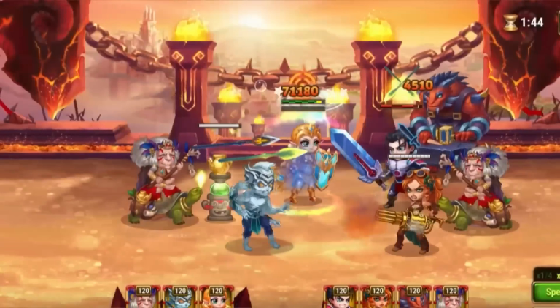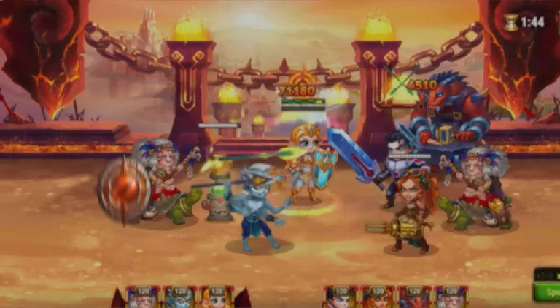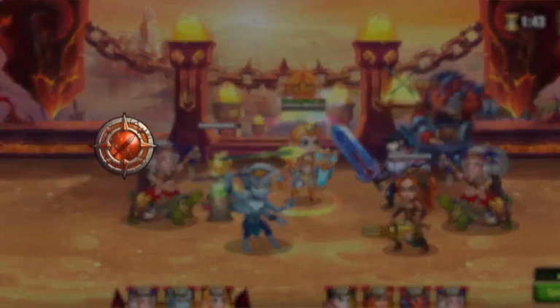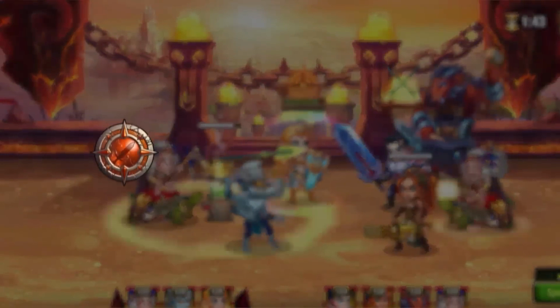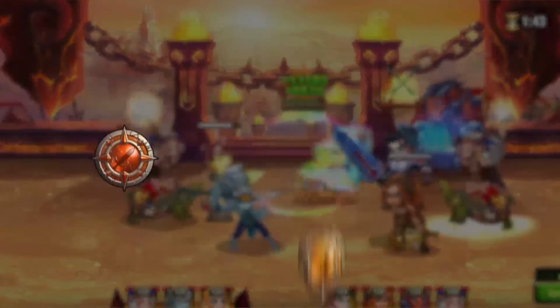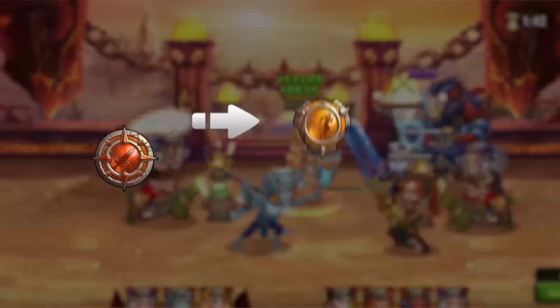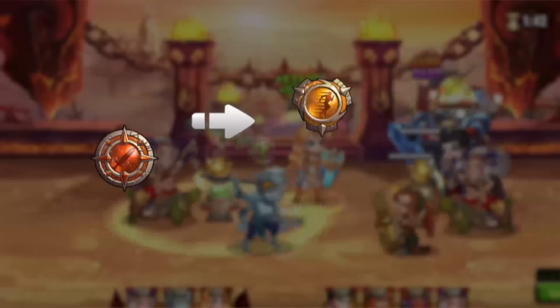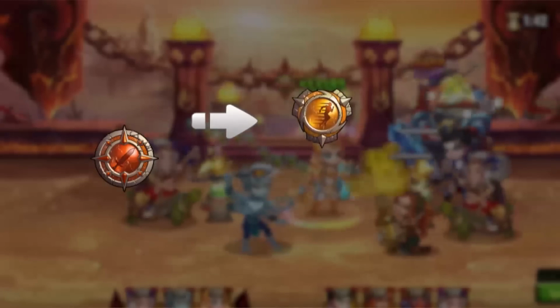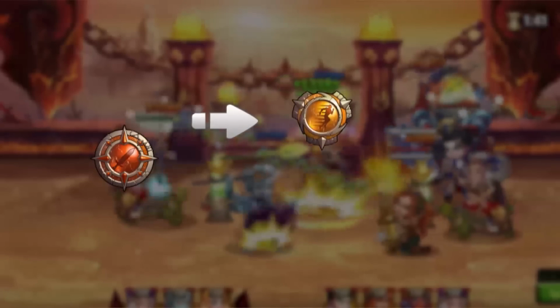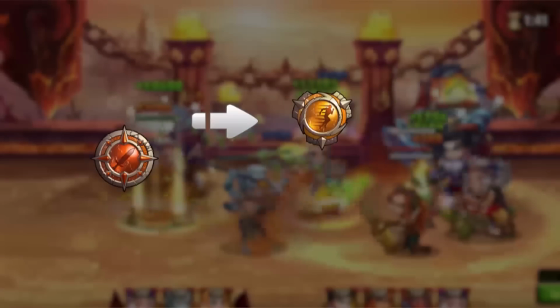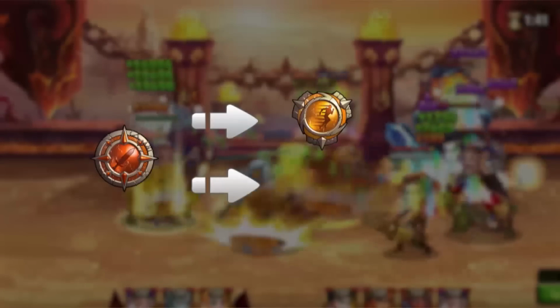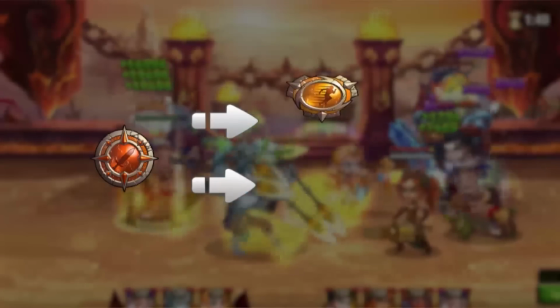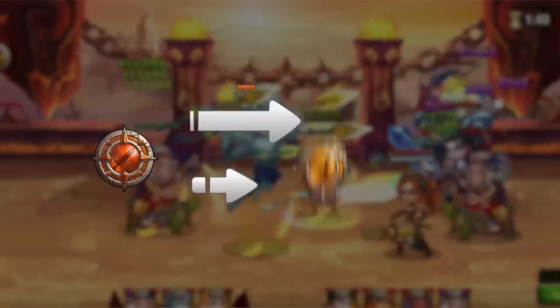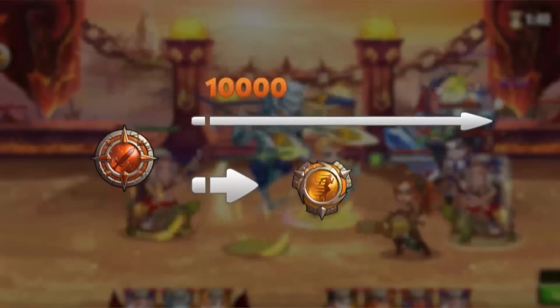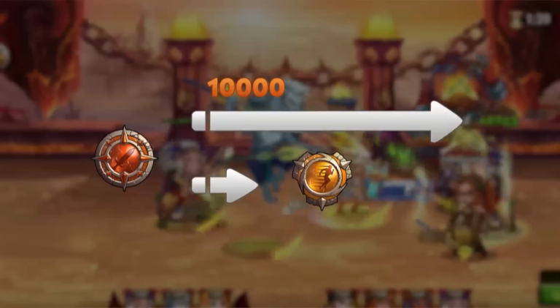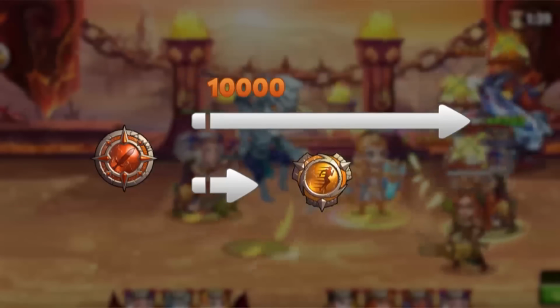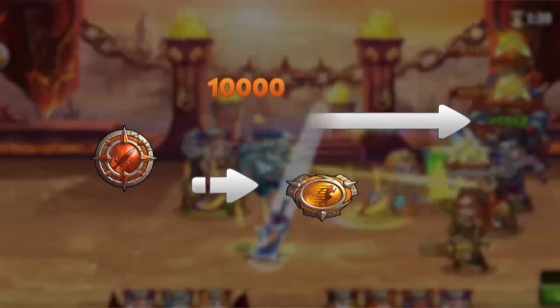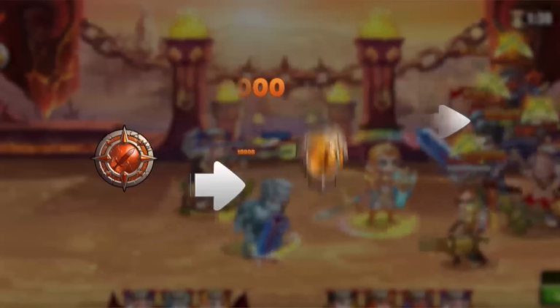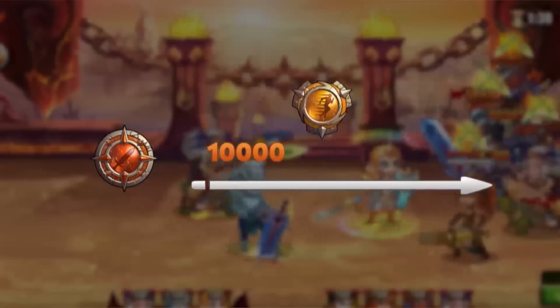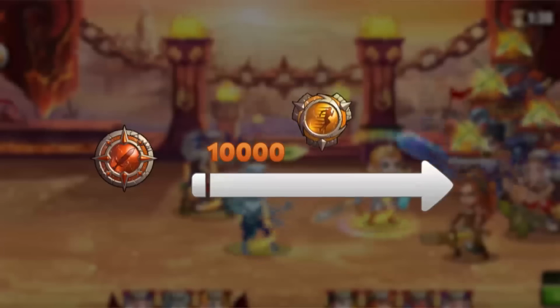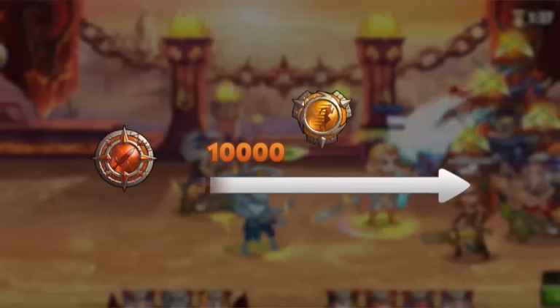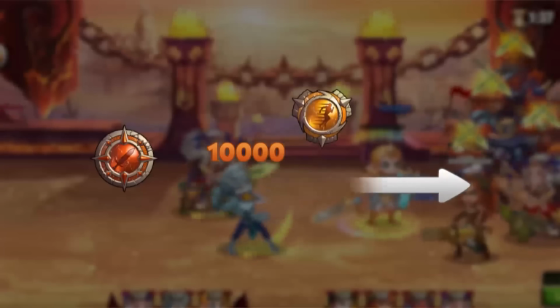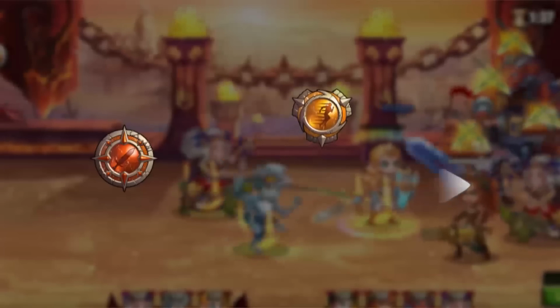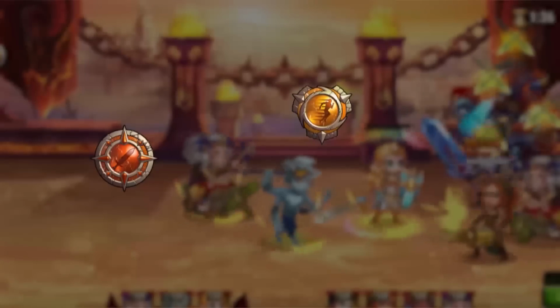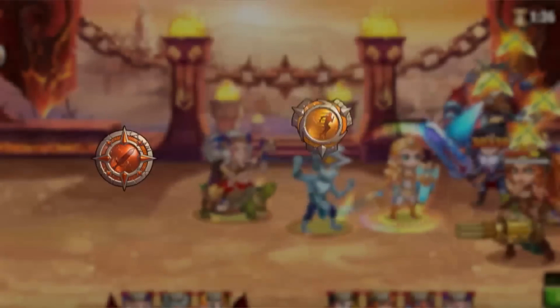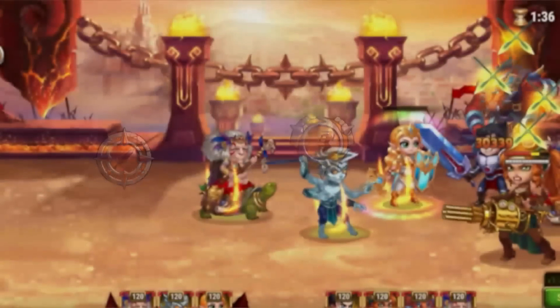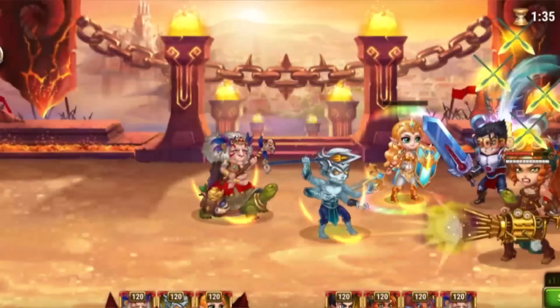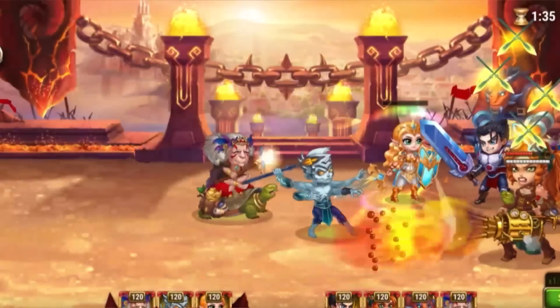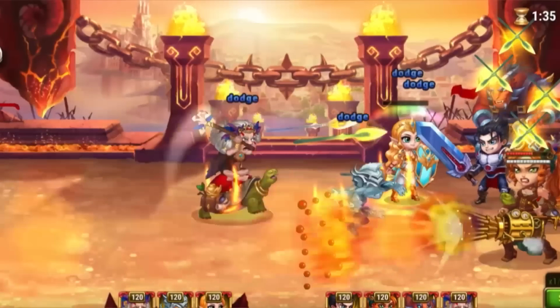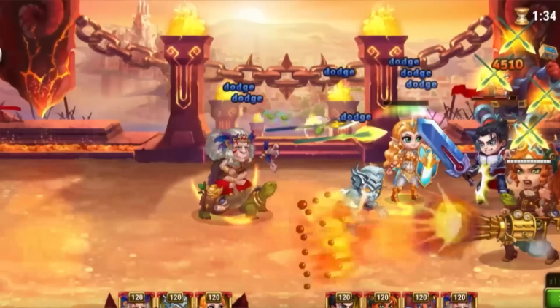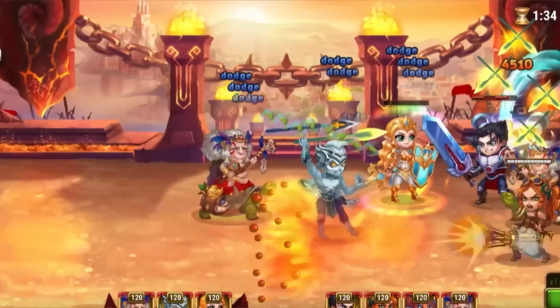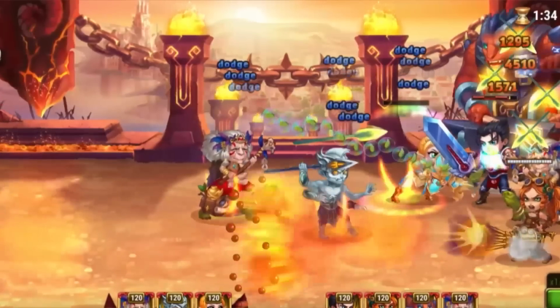Dodge, on the other hand, is a defensive tool. It provides Guardians with a chance to completely avoid any incoming physical damage.